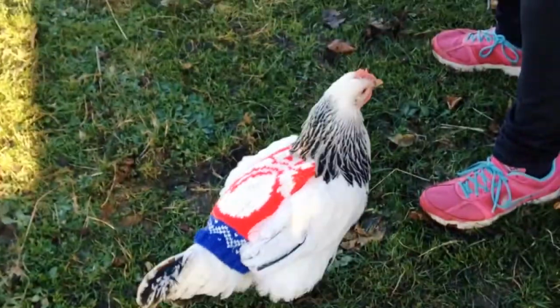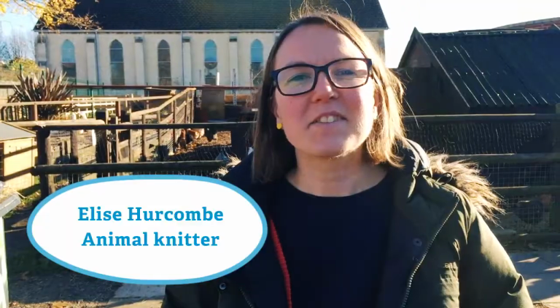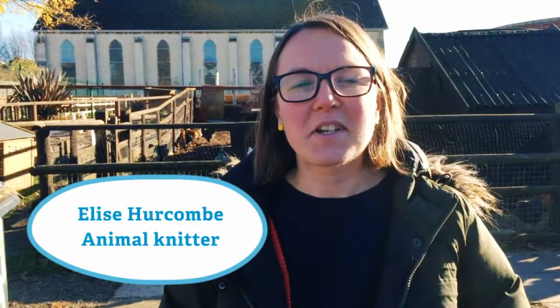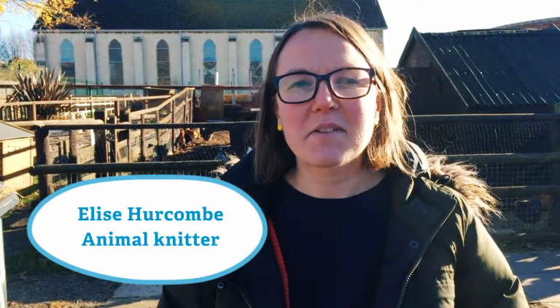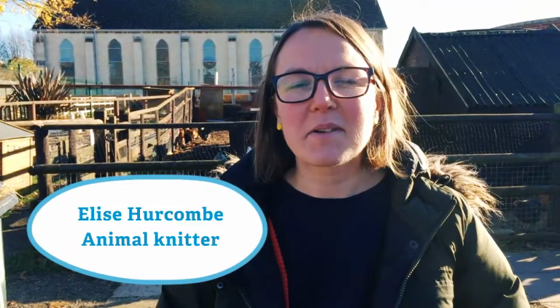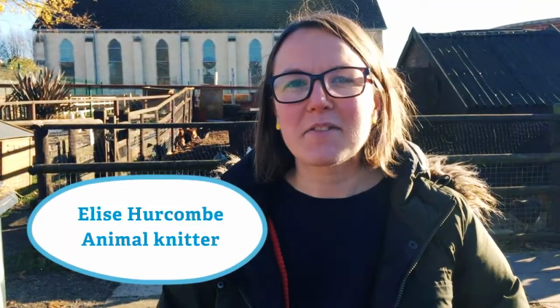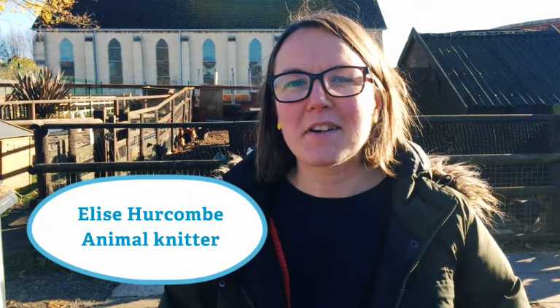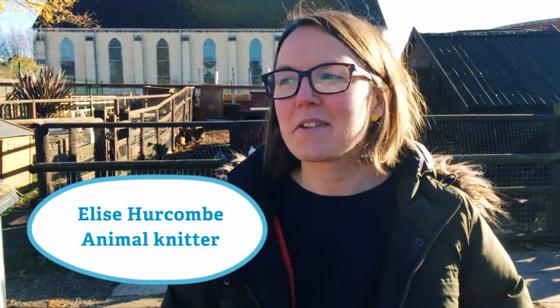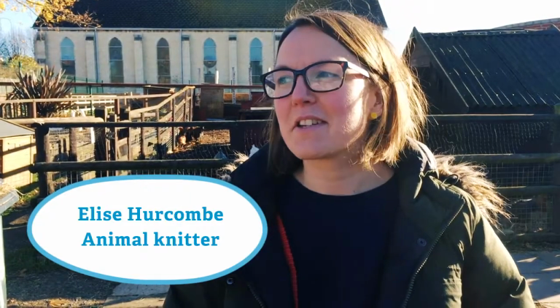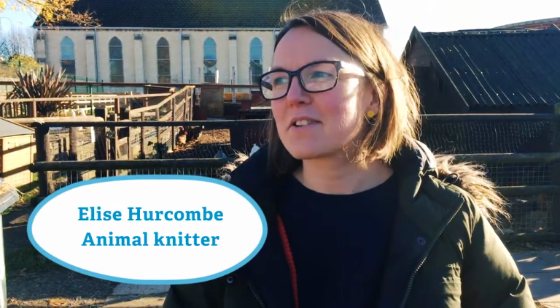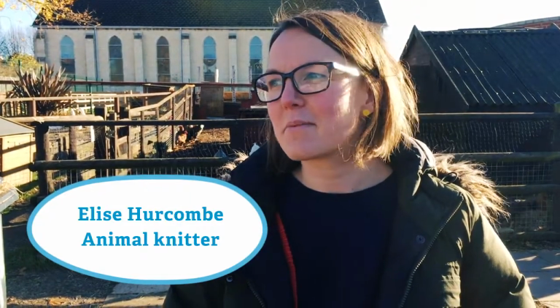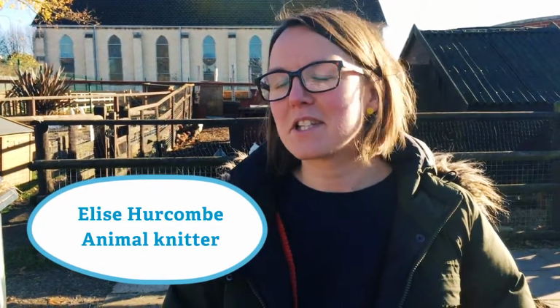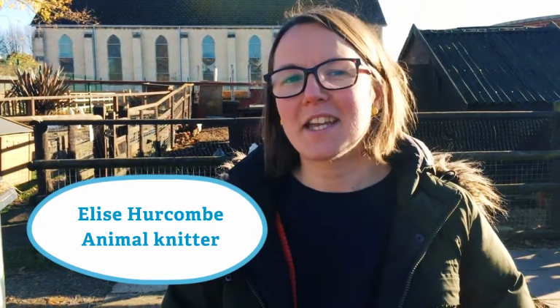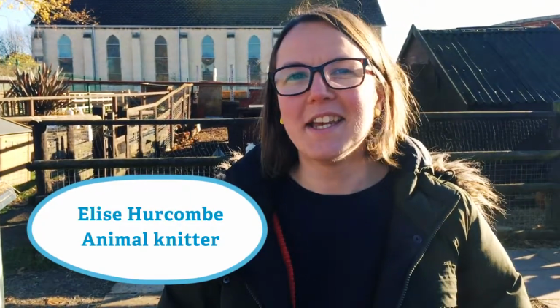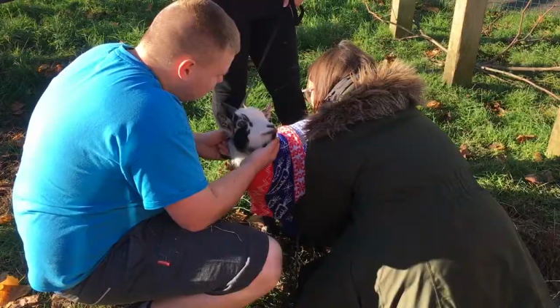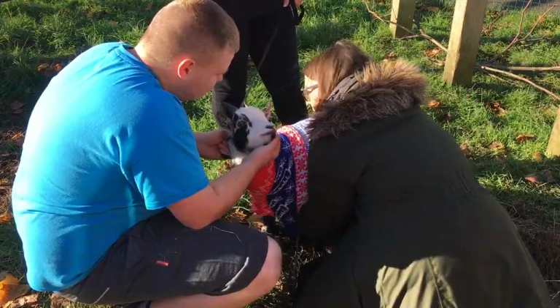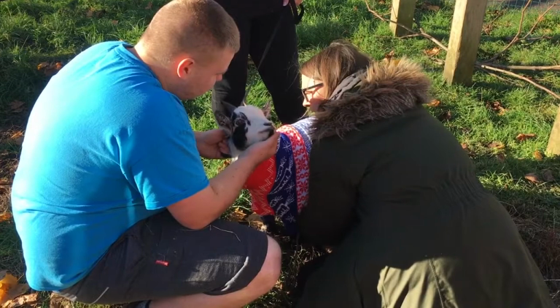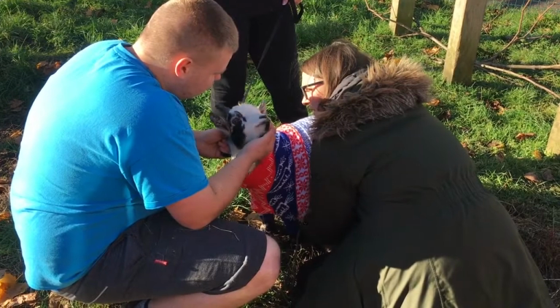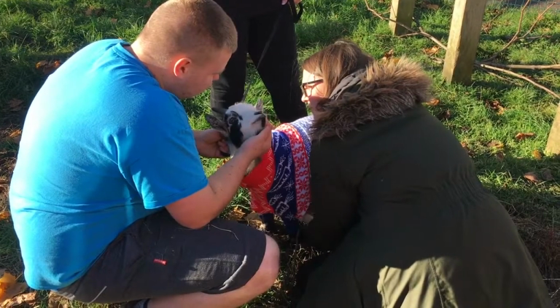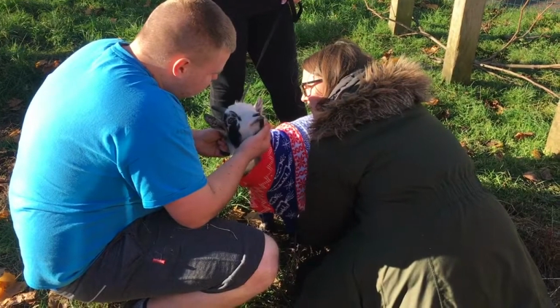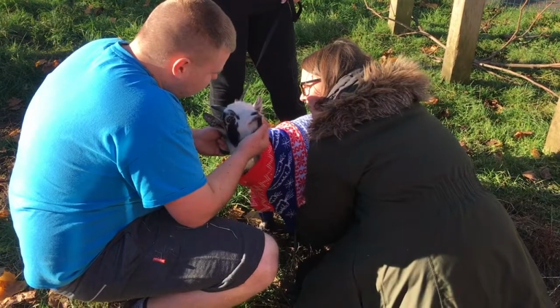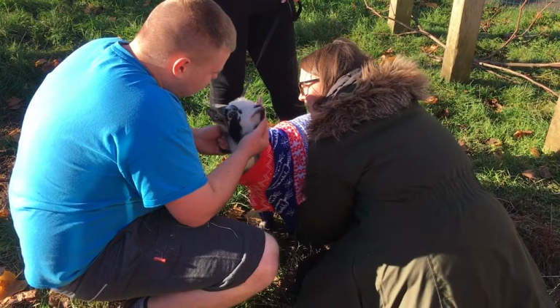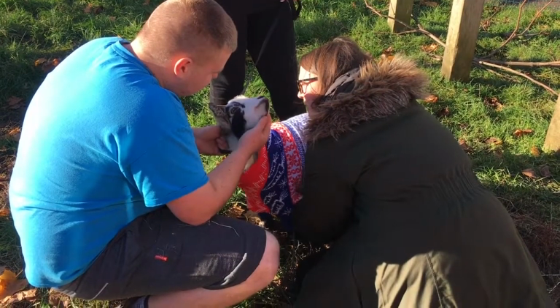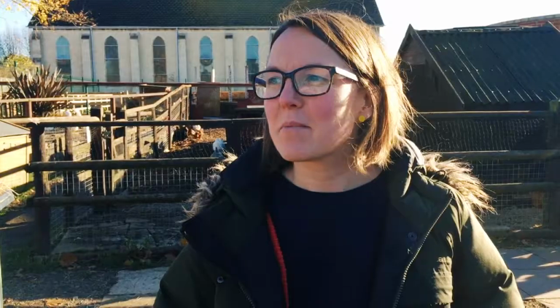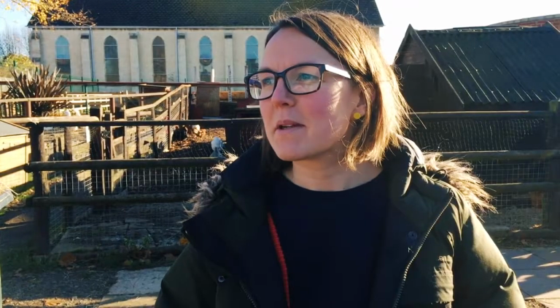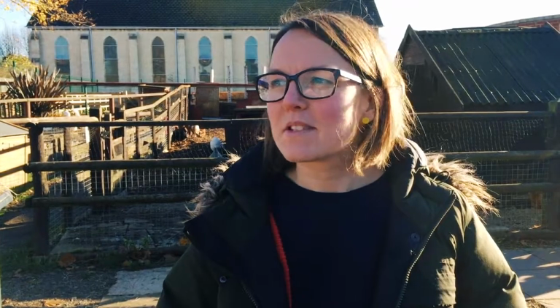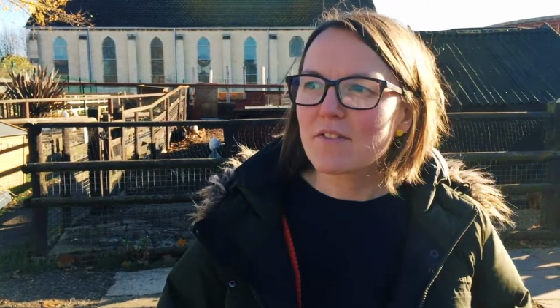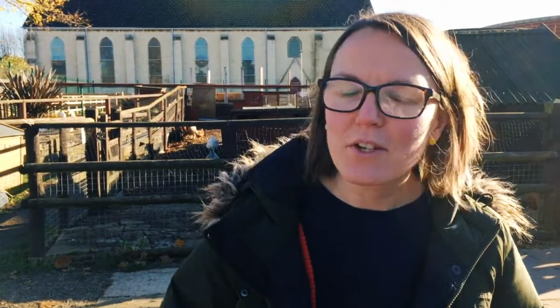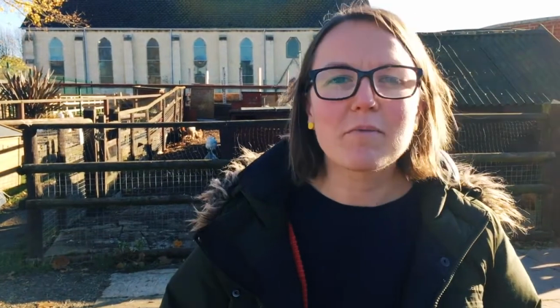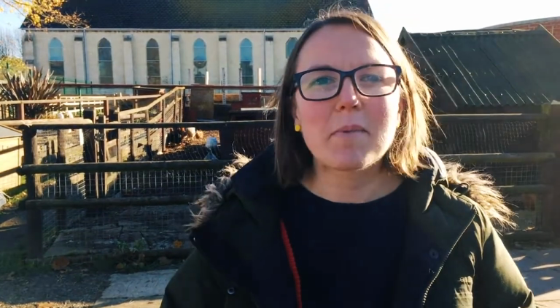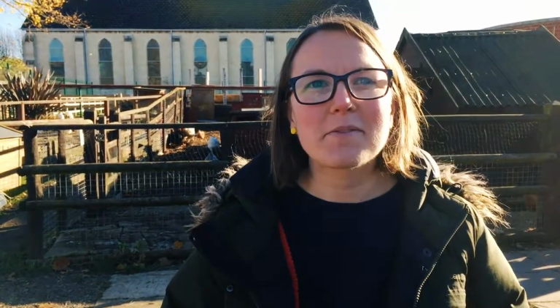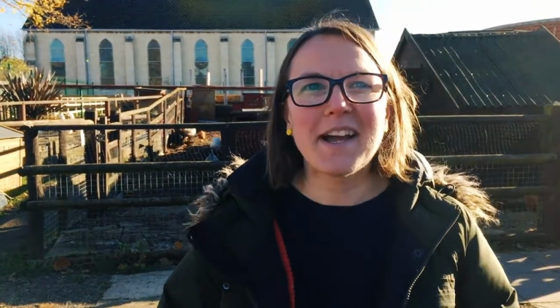It's going really well so far, although the goats were a bit cheeky and they're jumping around a lot, and the jumper keeps on slightly falling off, but apart from that it's going well.